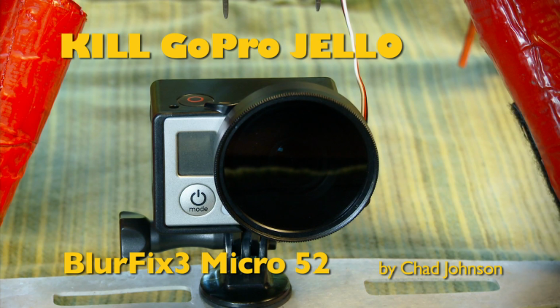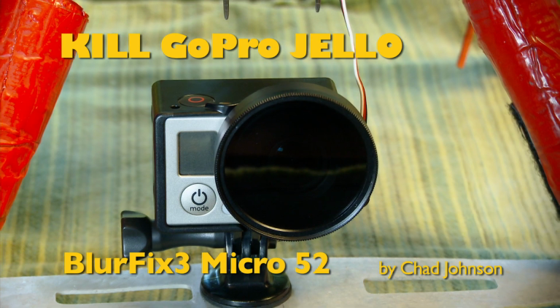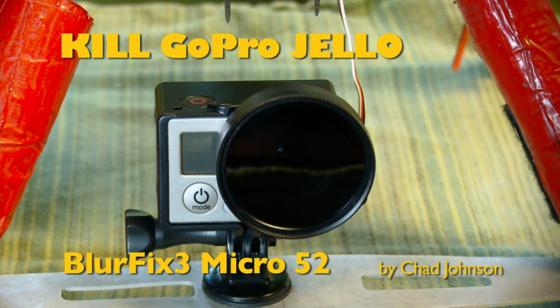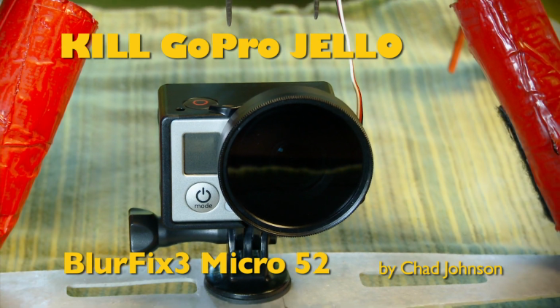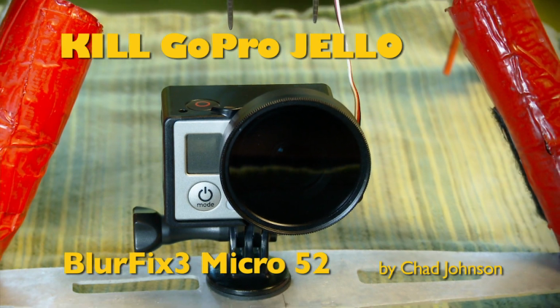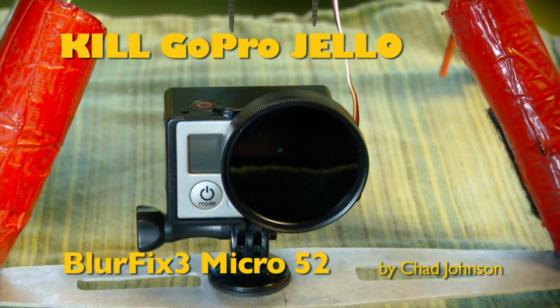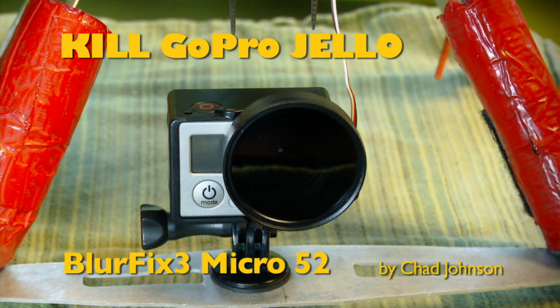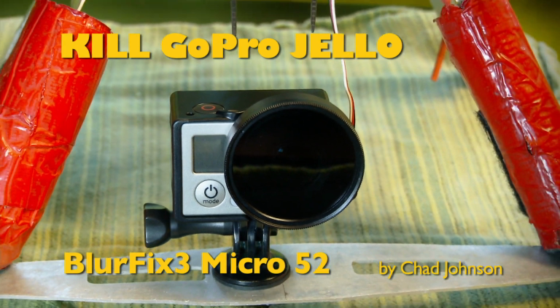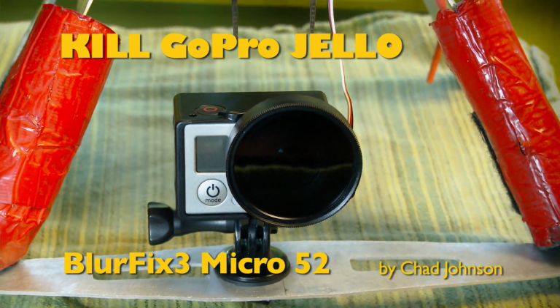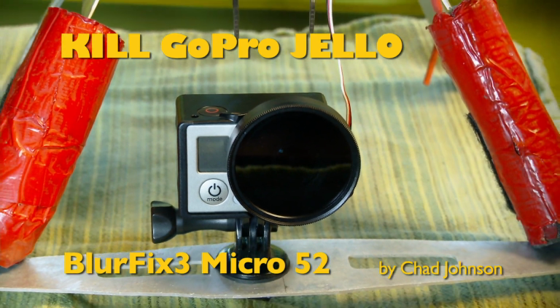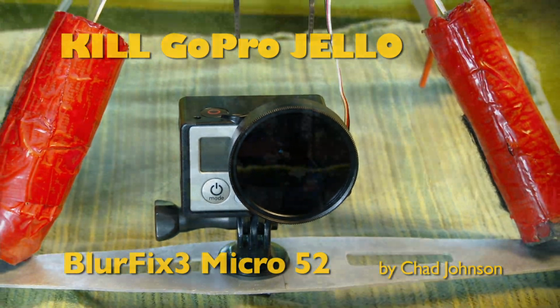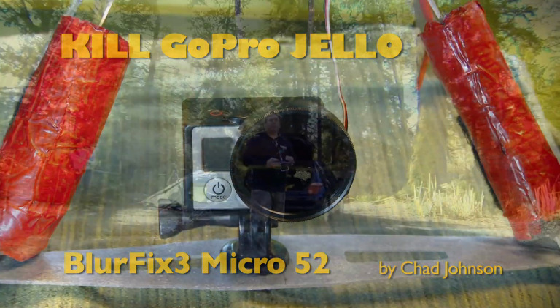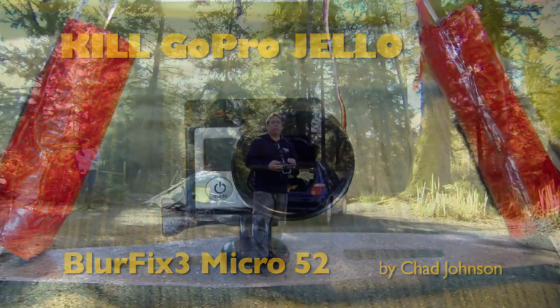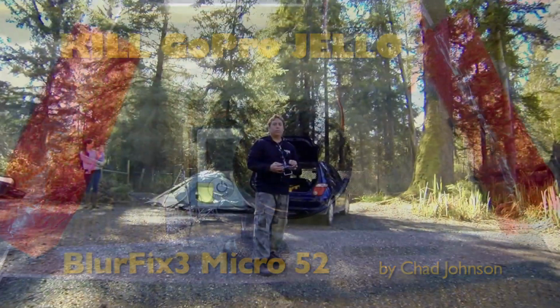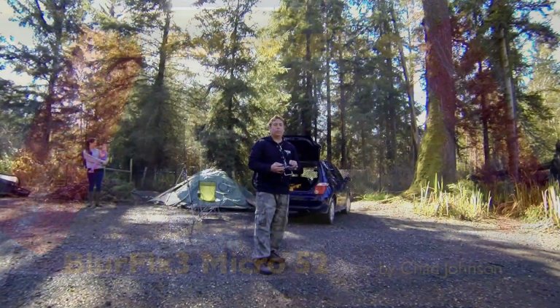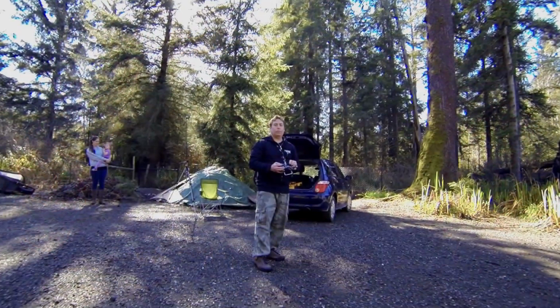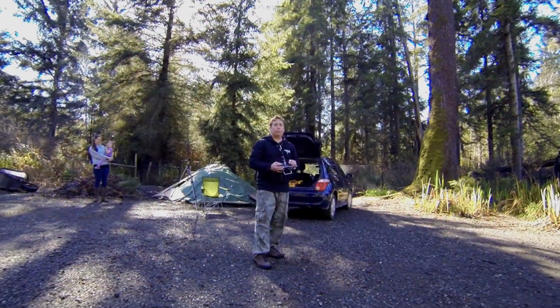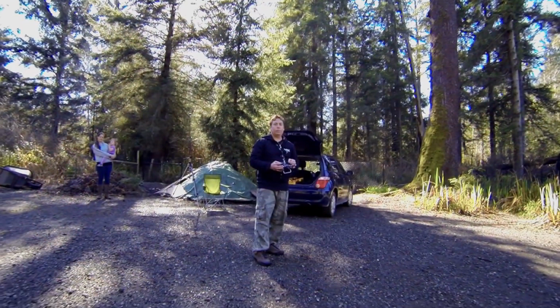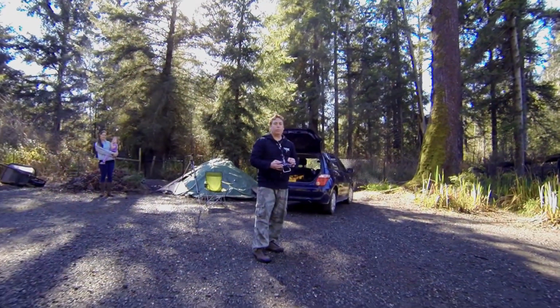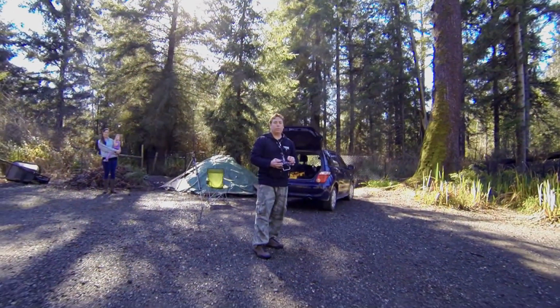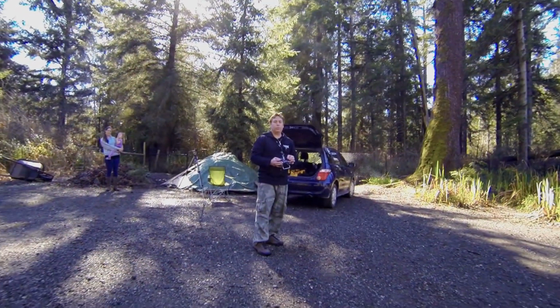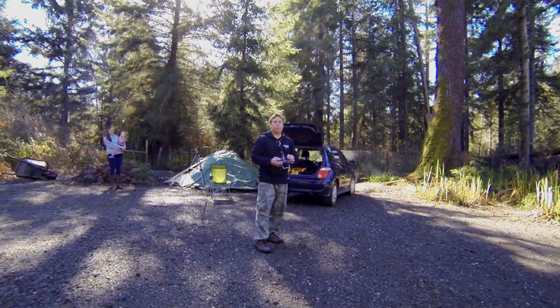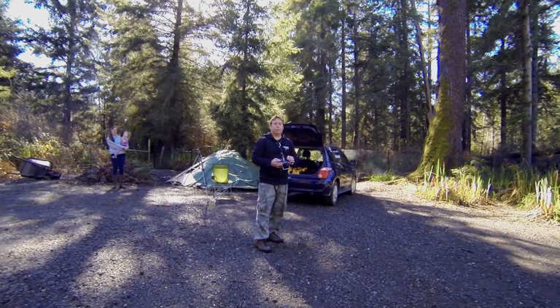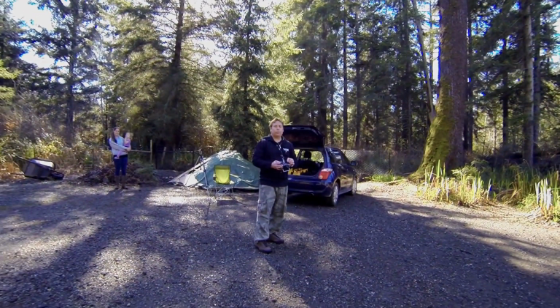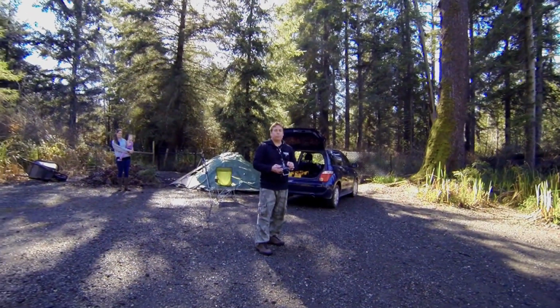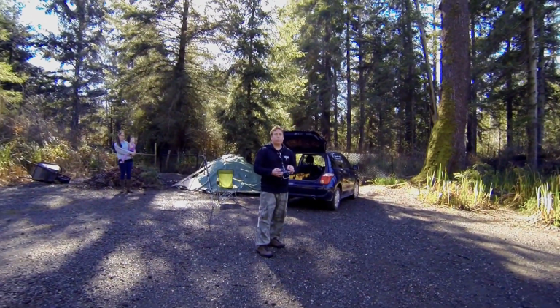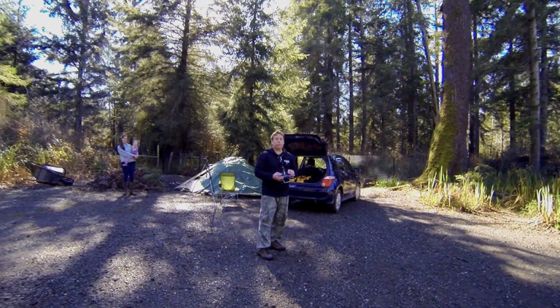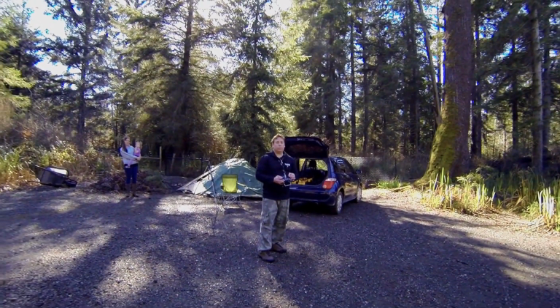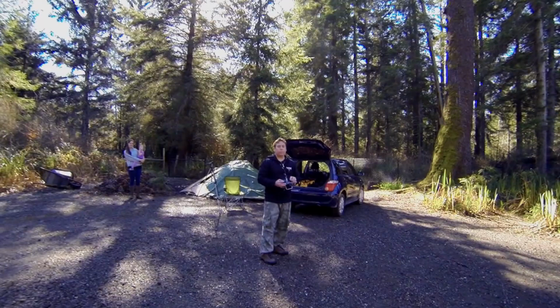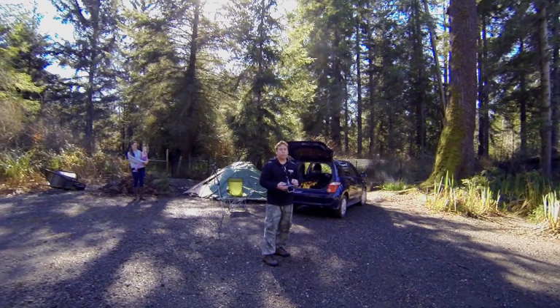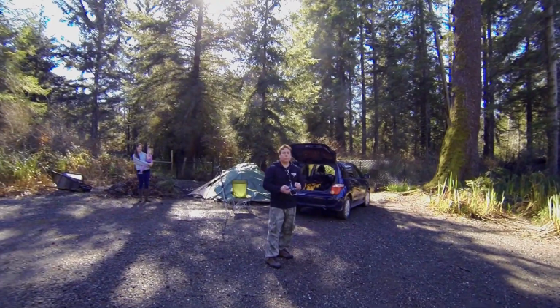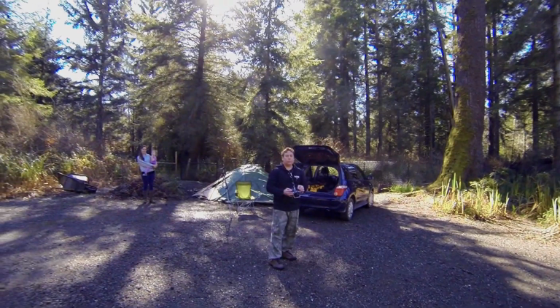For best results, watch this video full screen in 1080p HD. Hi, this is Chad Johnson.